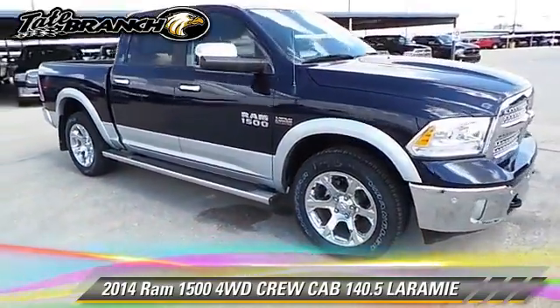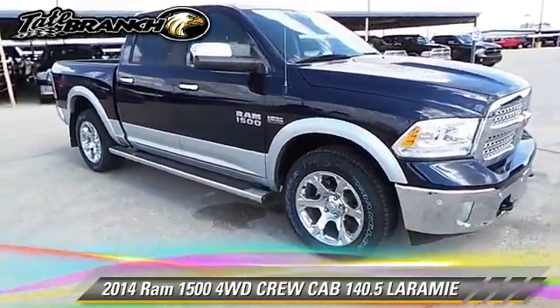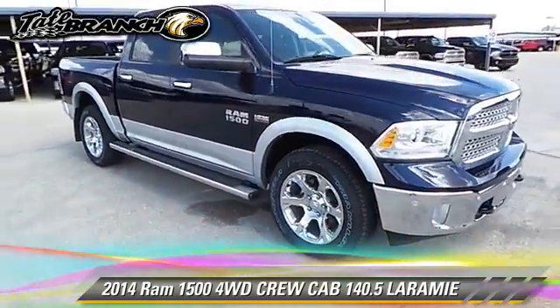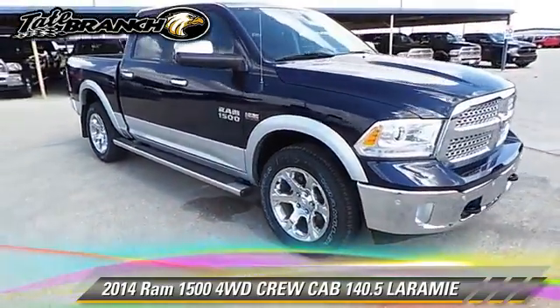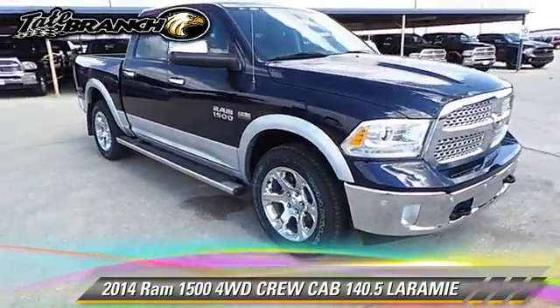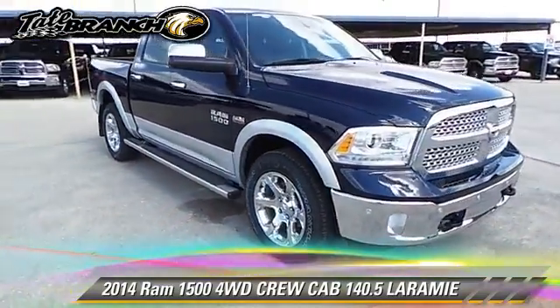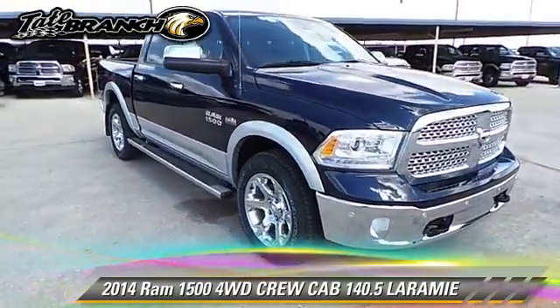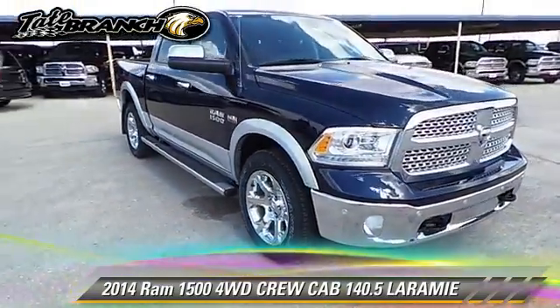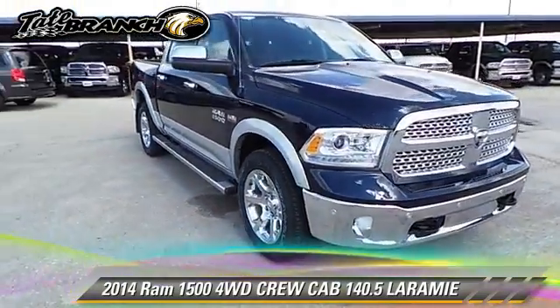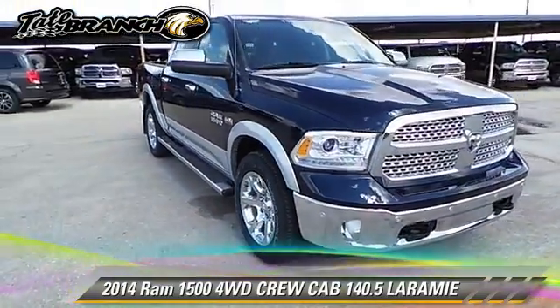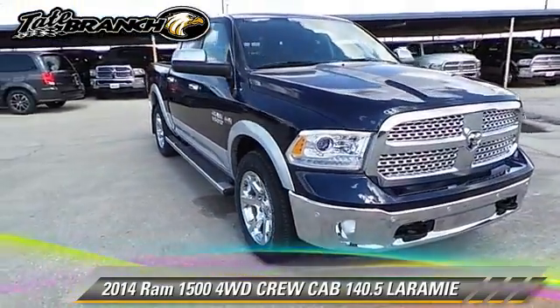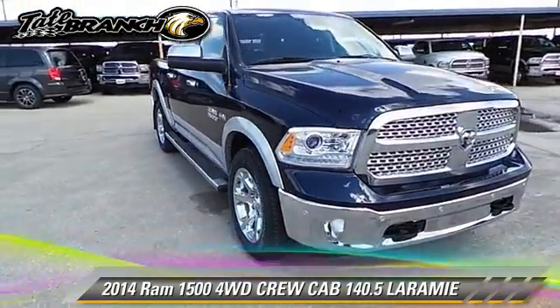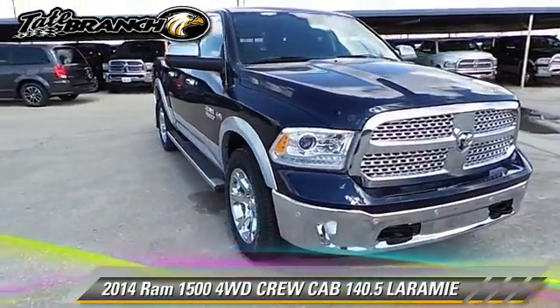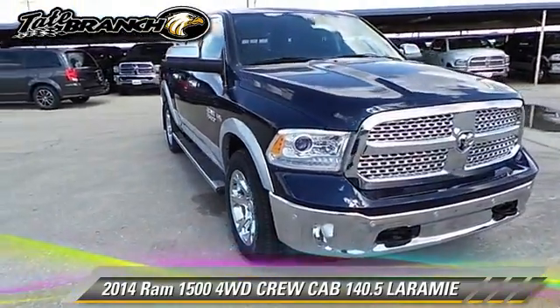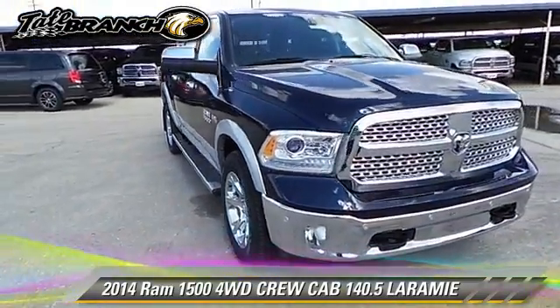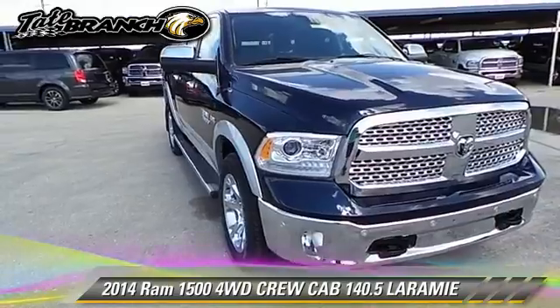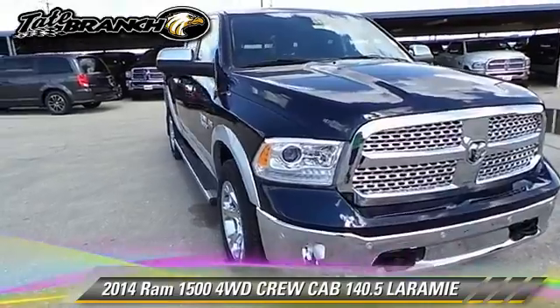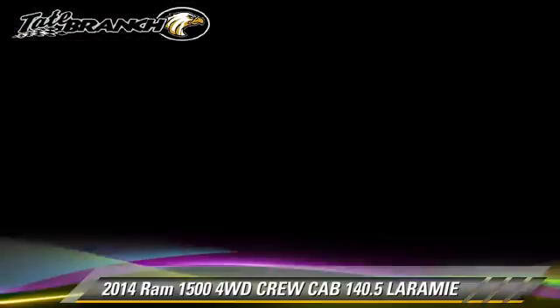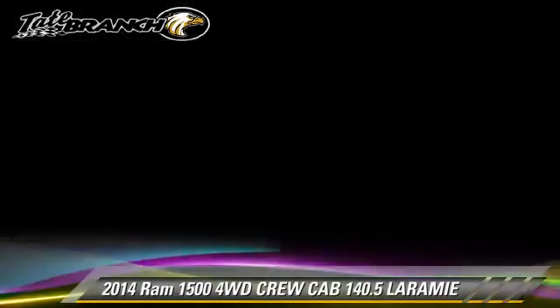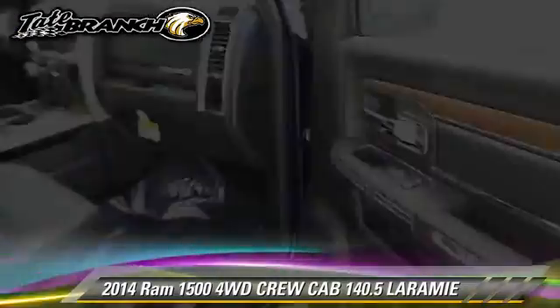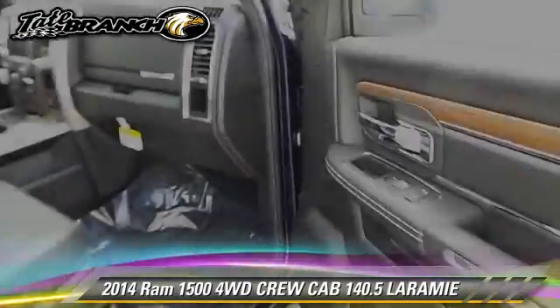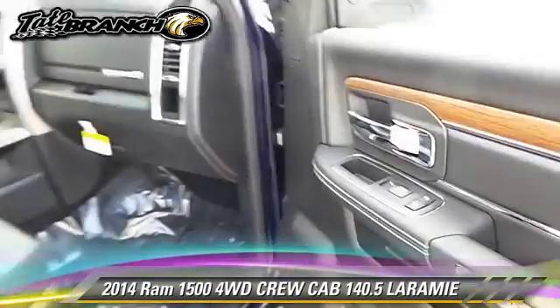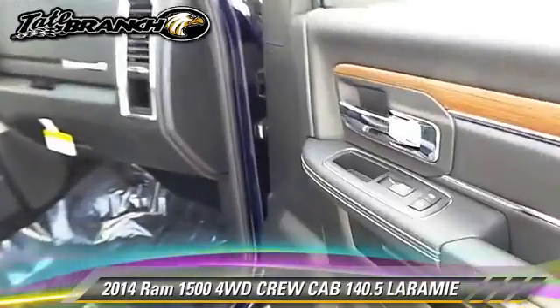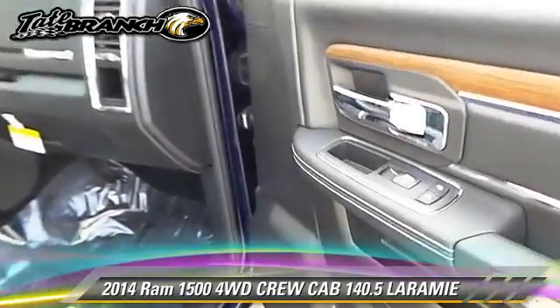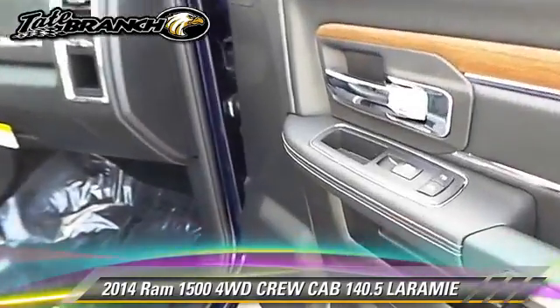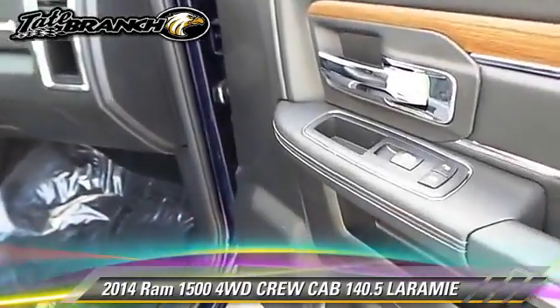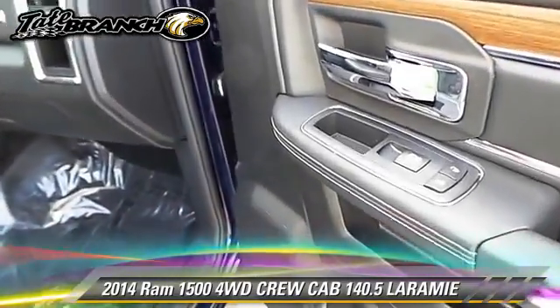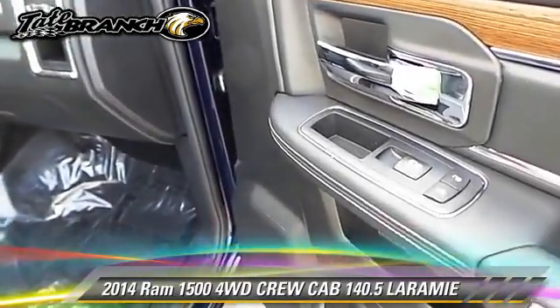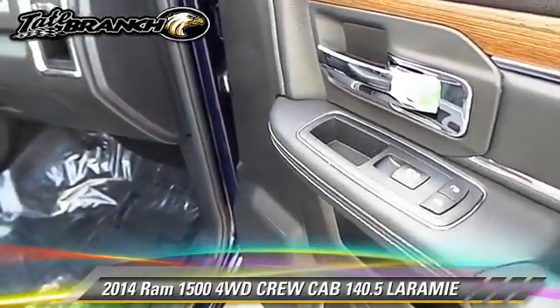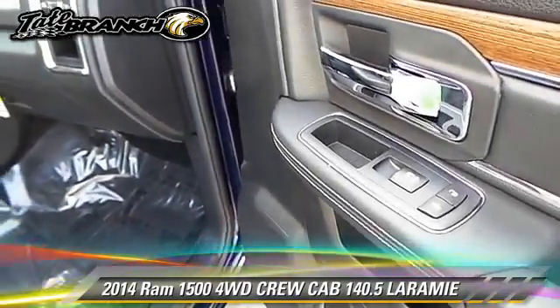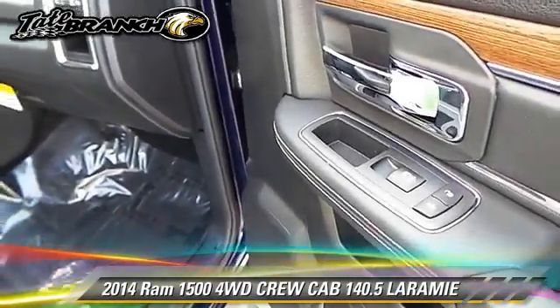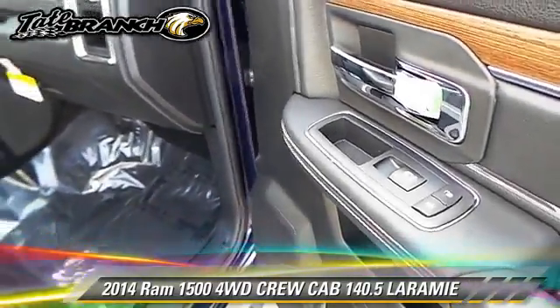Safety features include fog lights, traction control, and stability control.